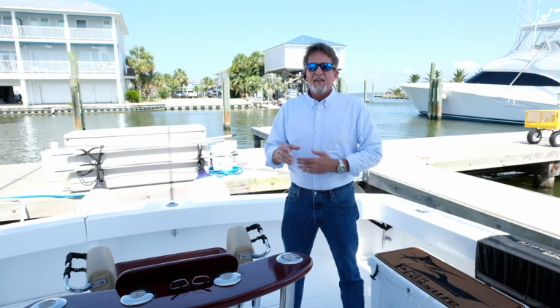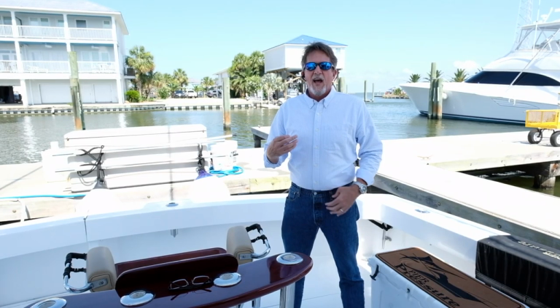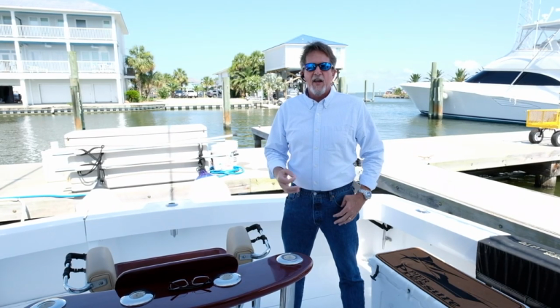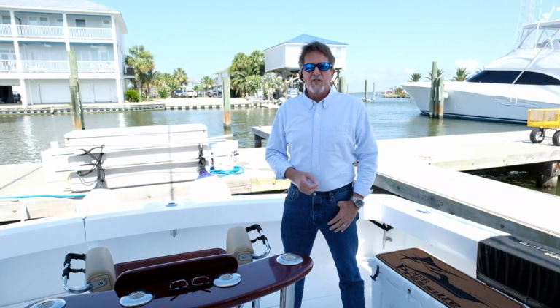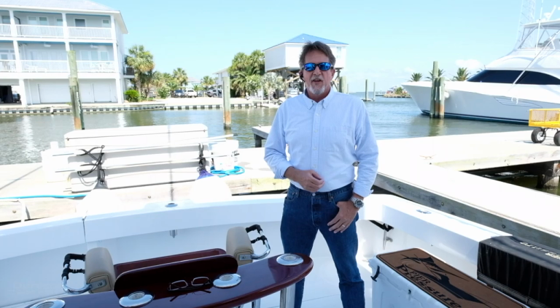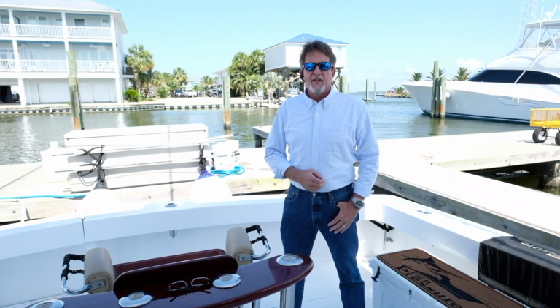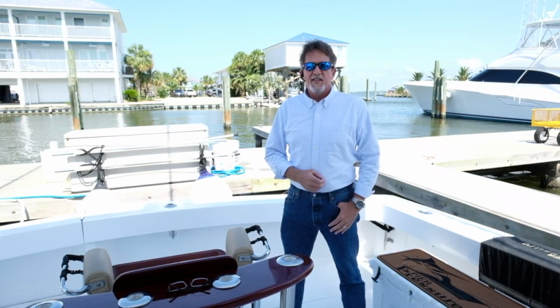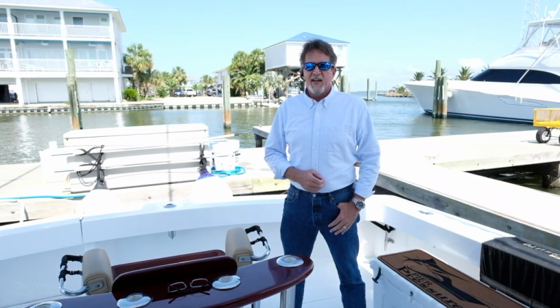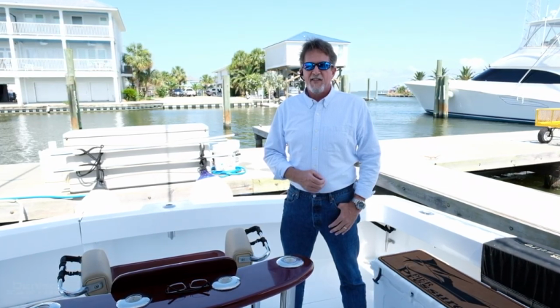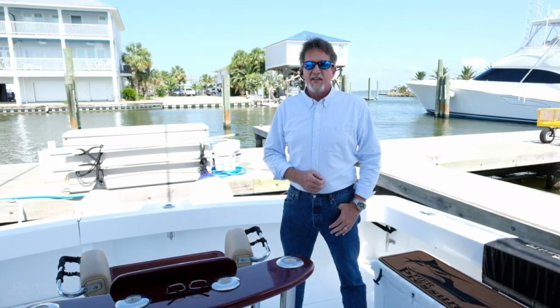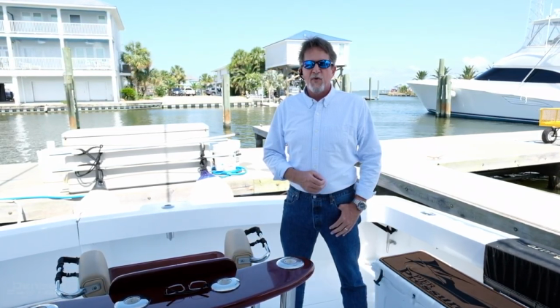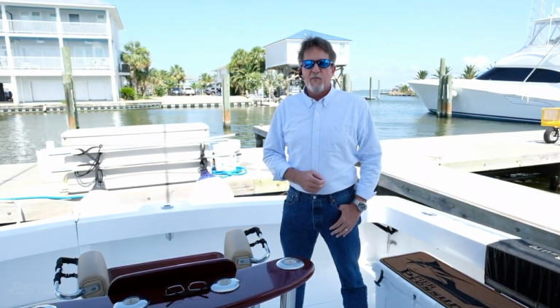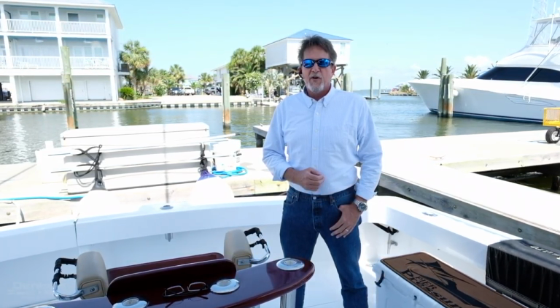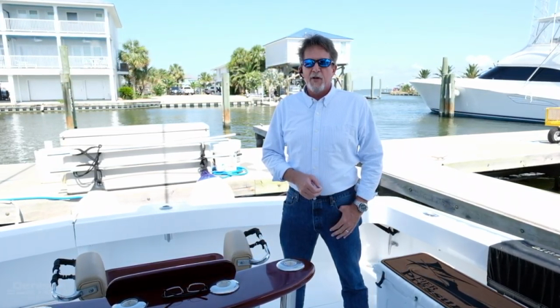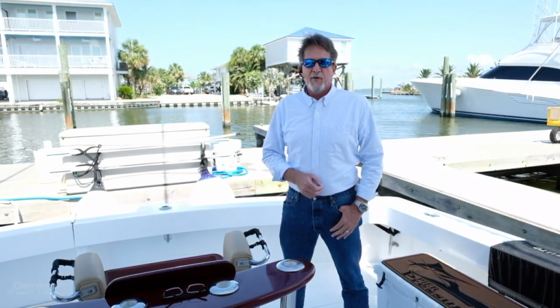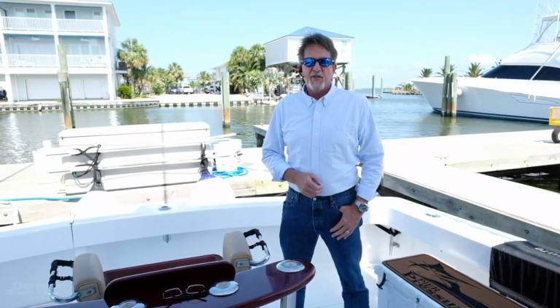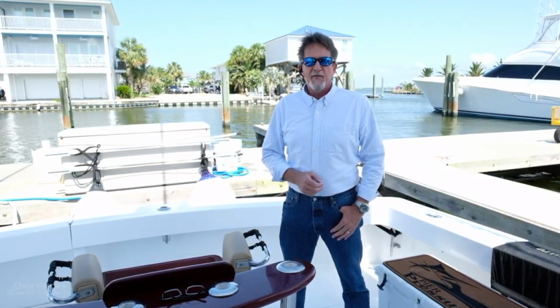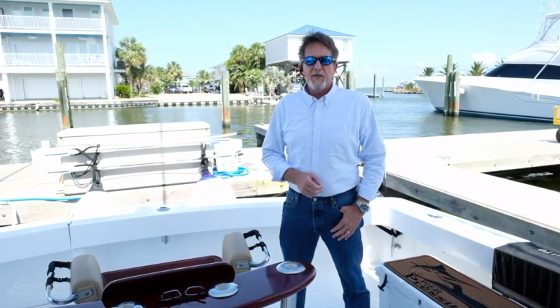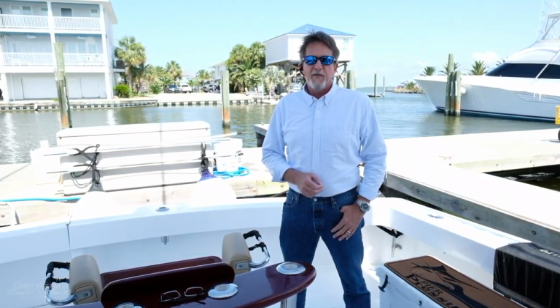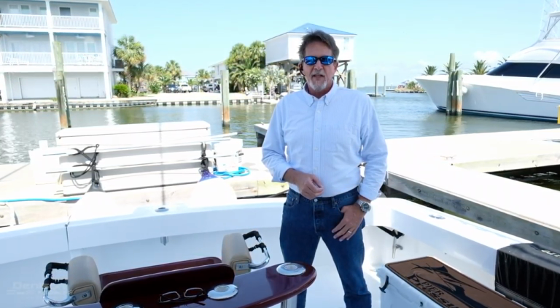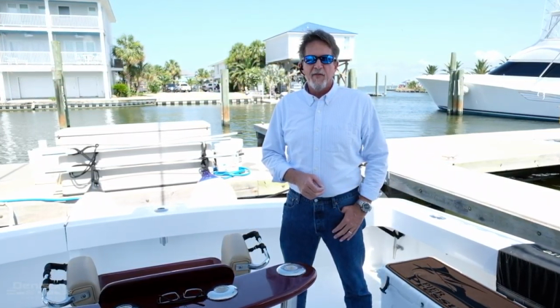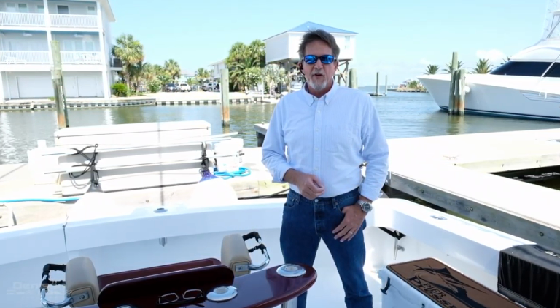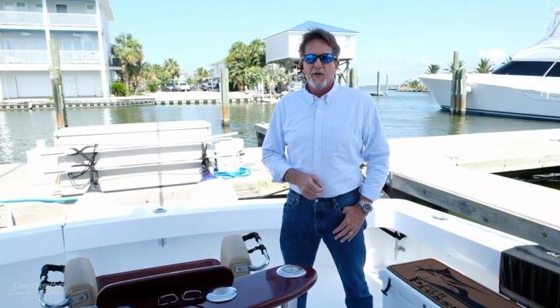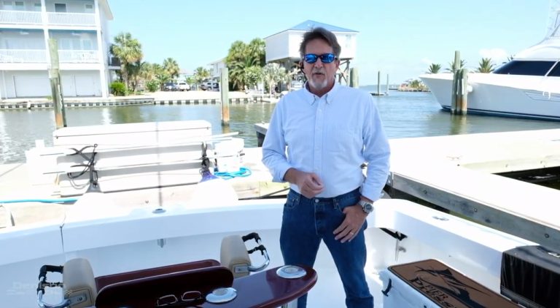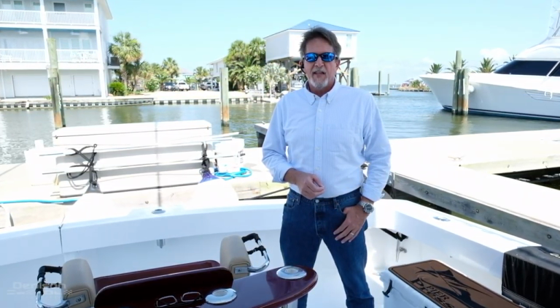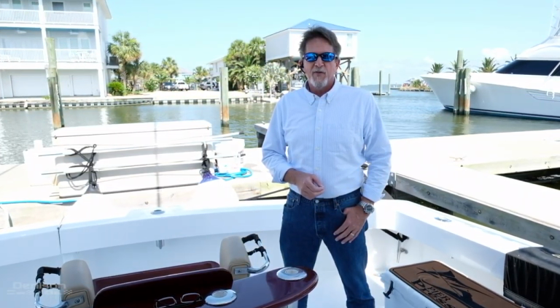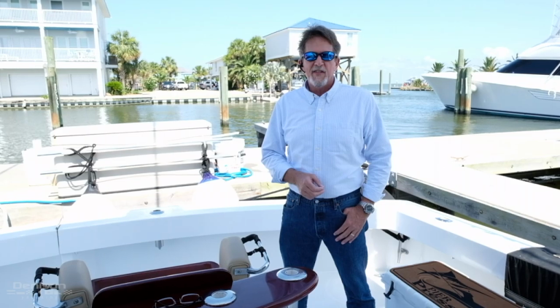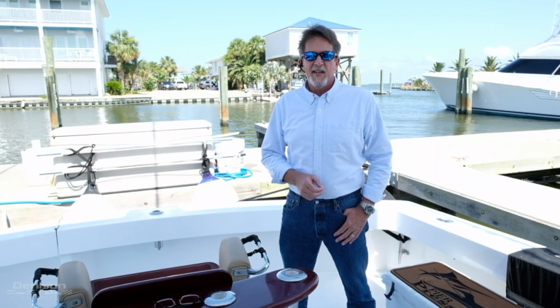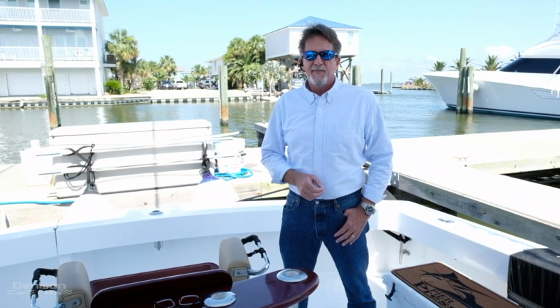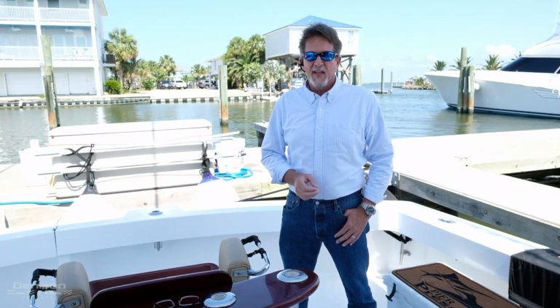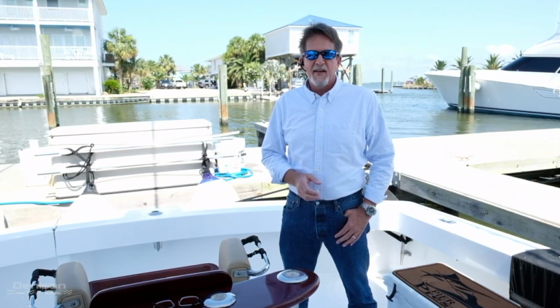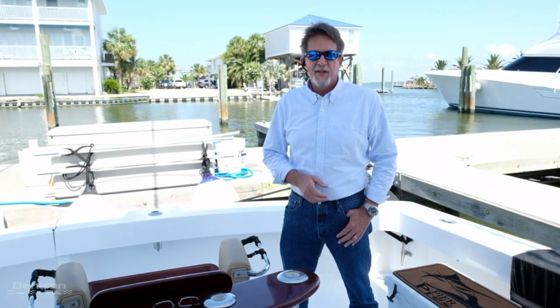Hi, I'm Bill Slaughter with Denison Yachts. Today we're on board Peer Pressure, a 50-foot Viking convertible in Grand Isle, Louisiana. Let's have a look.